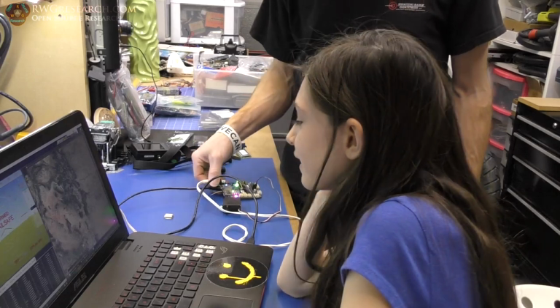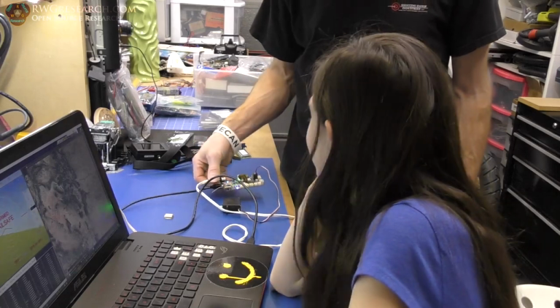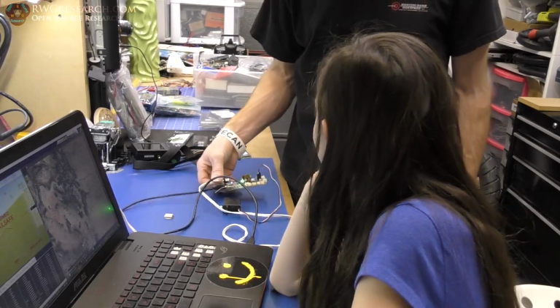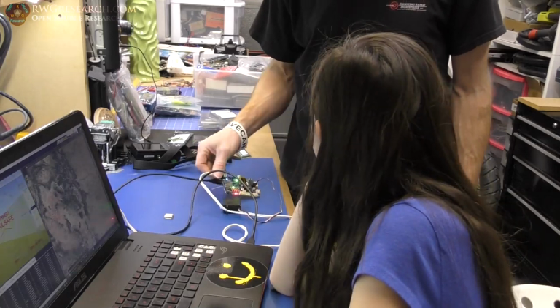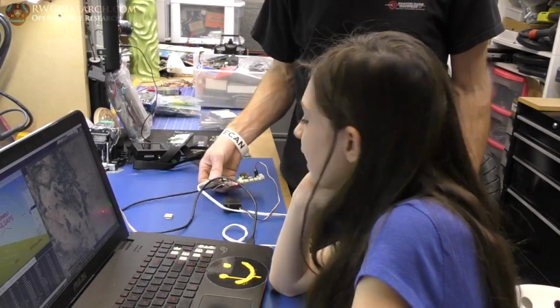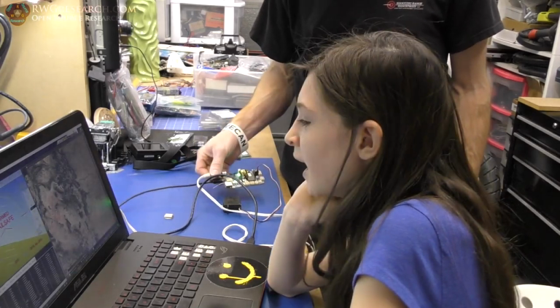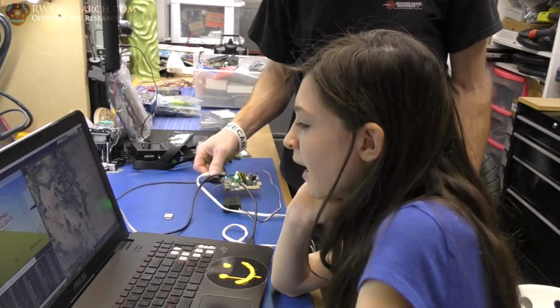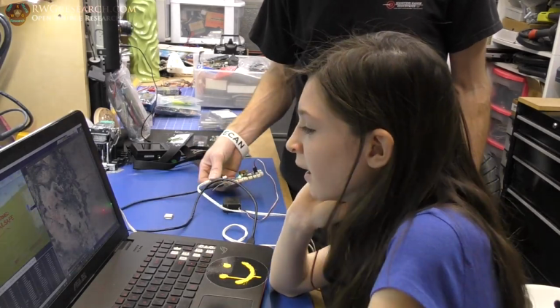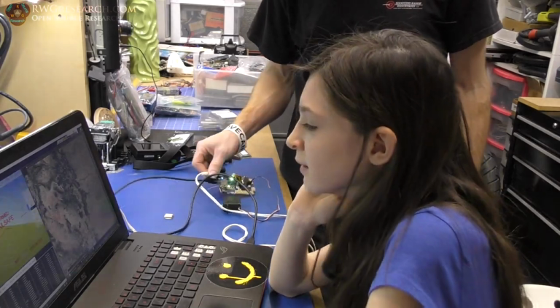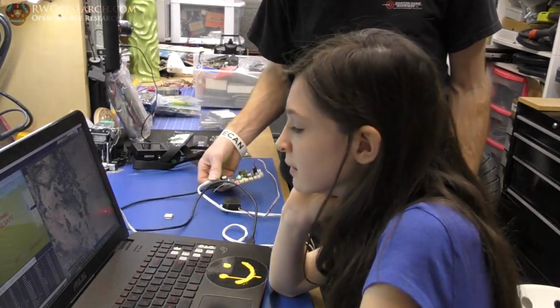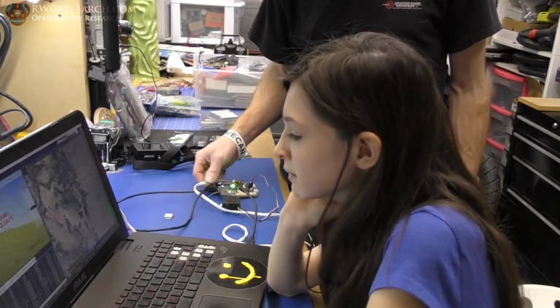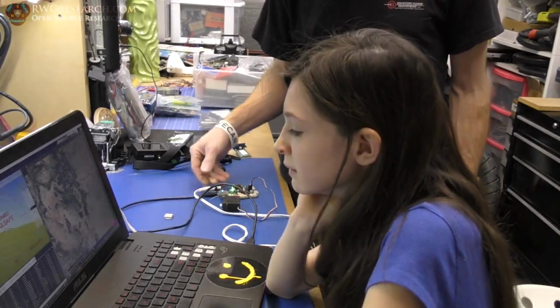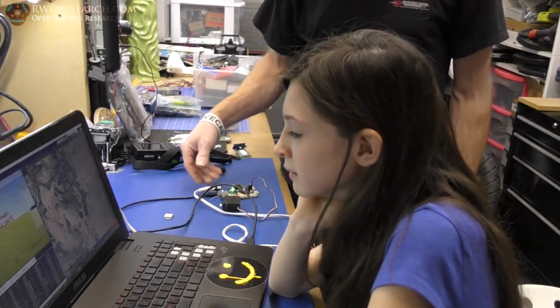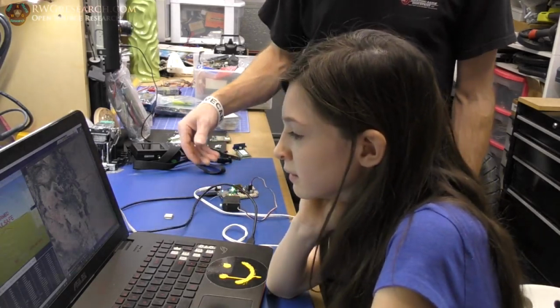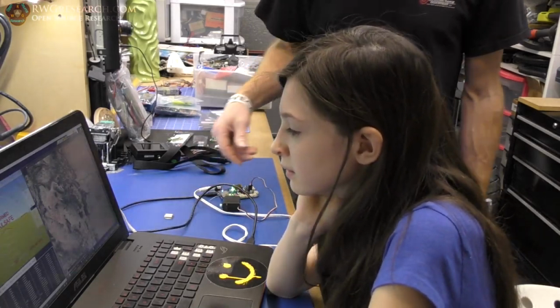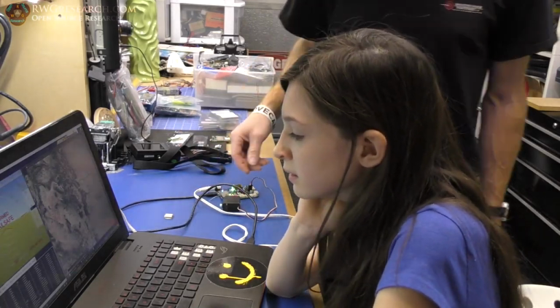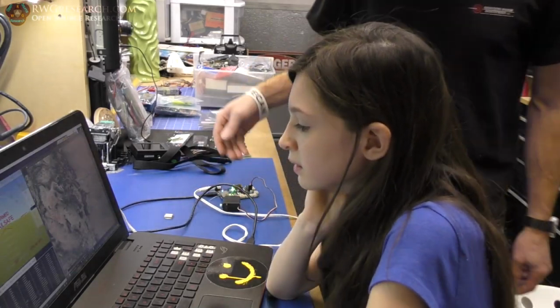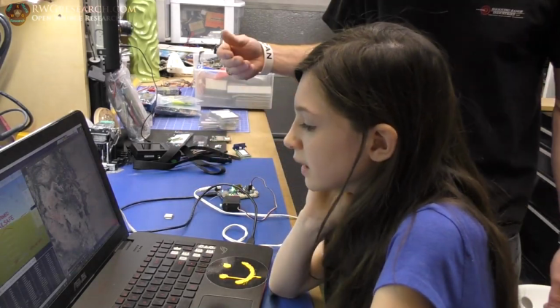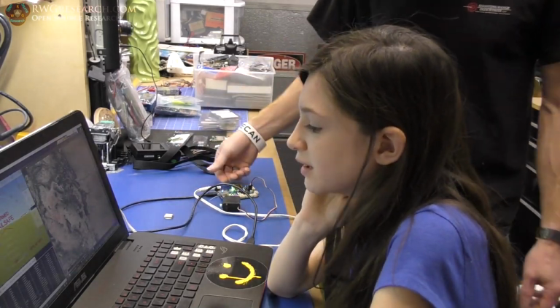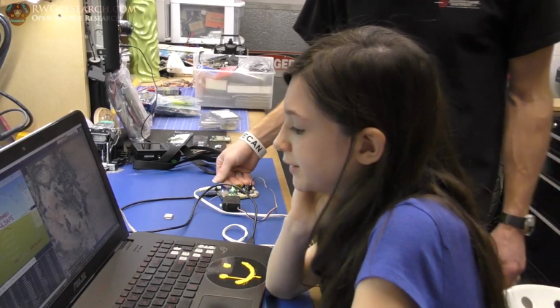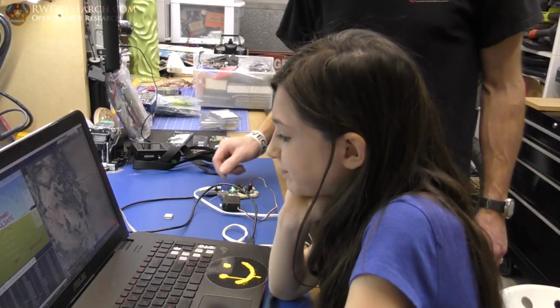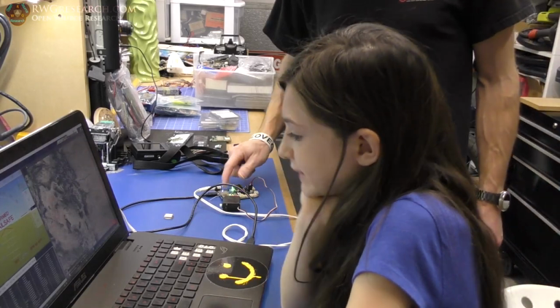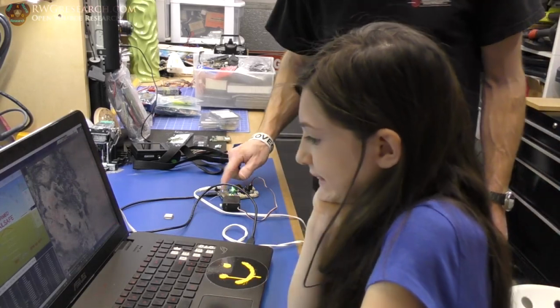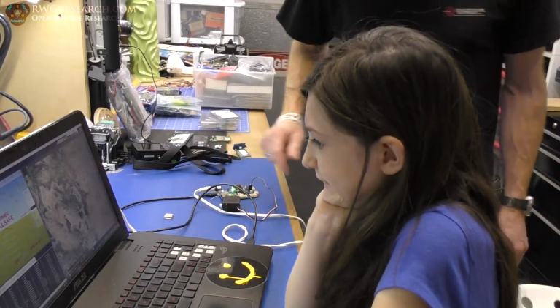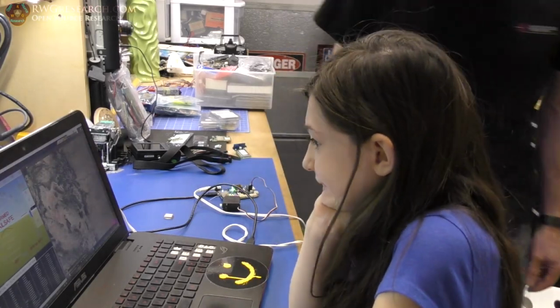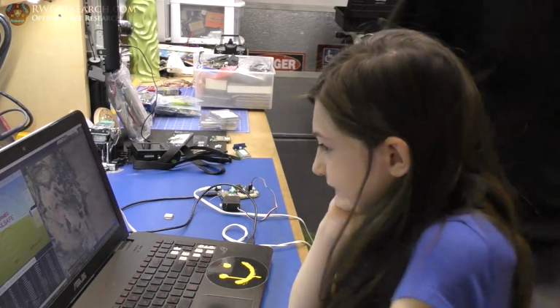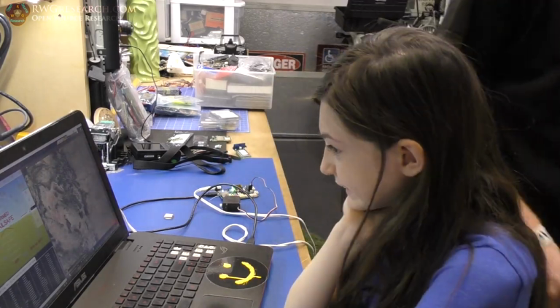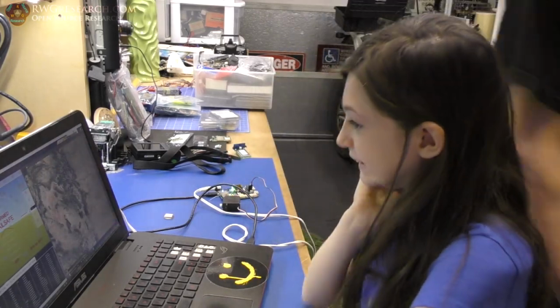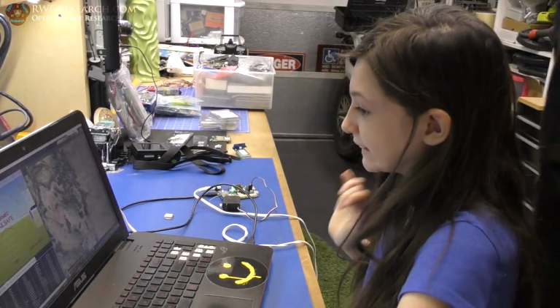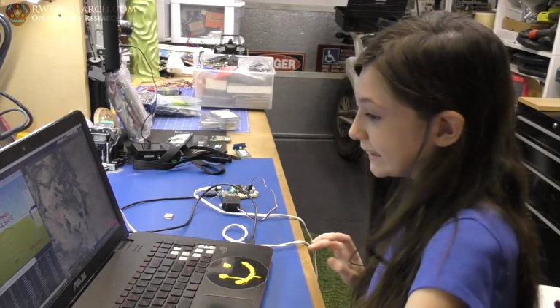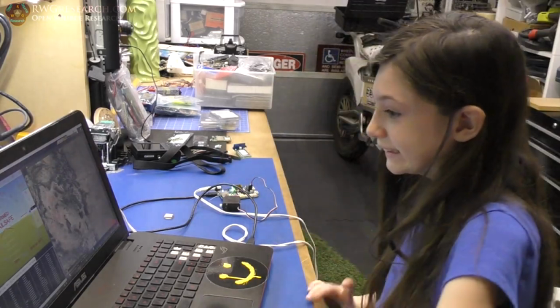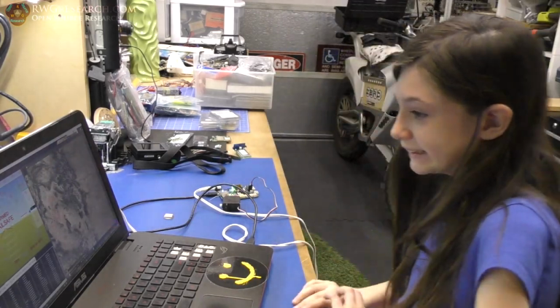The cool thing is I can at least fly the plane now because I have this controller running — pretty cool.